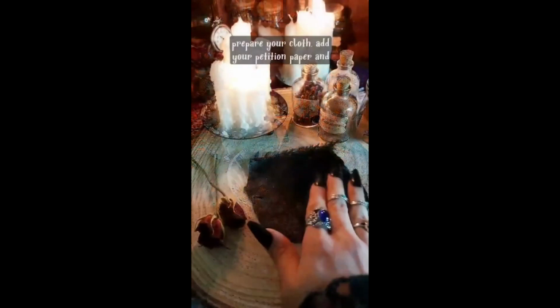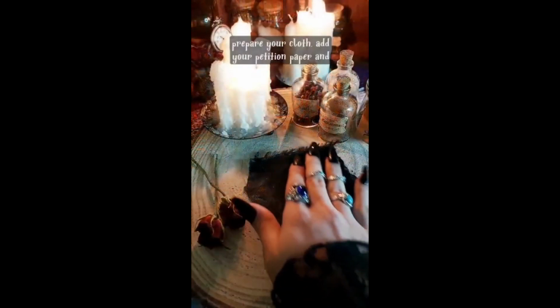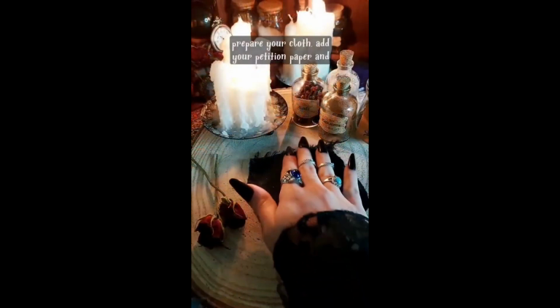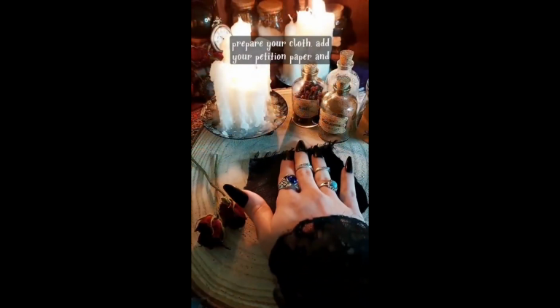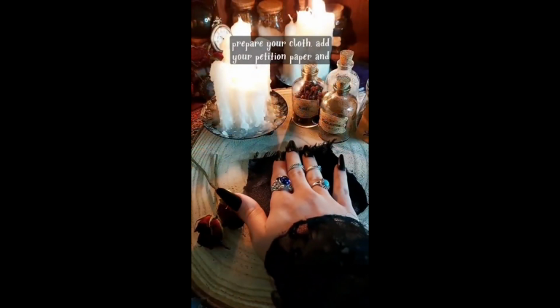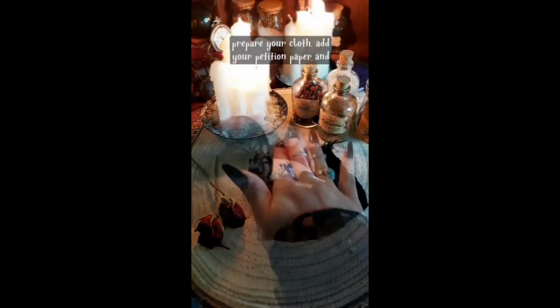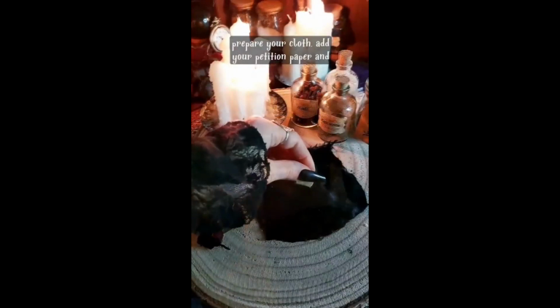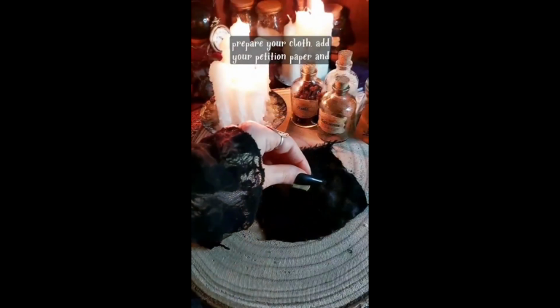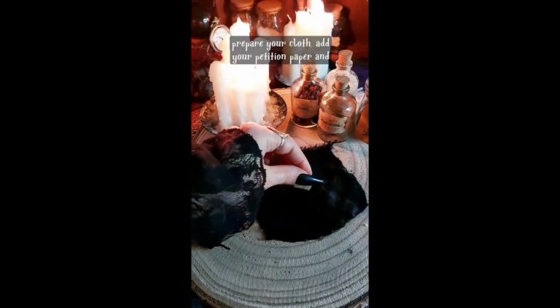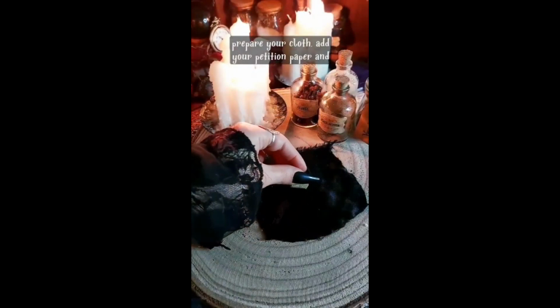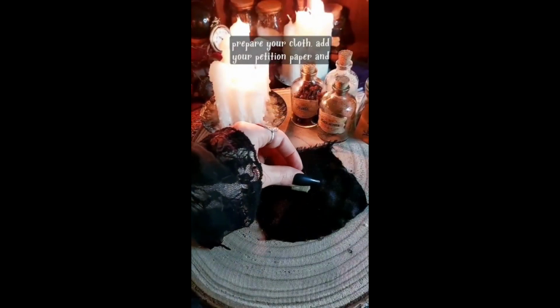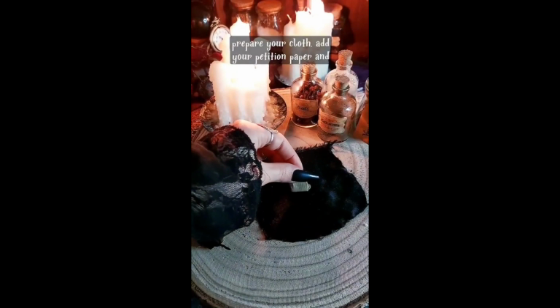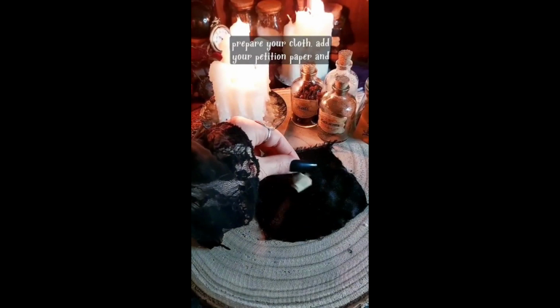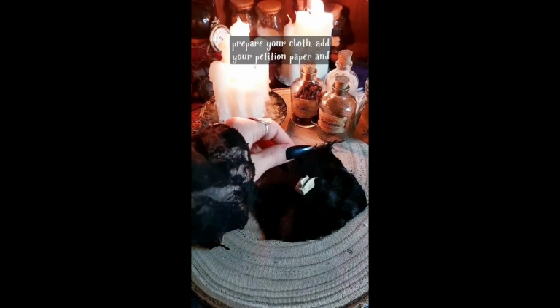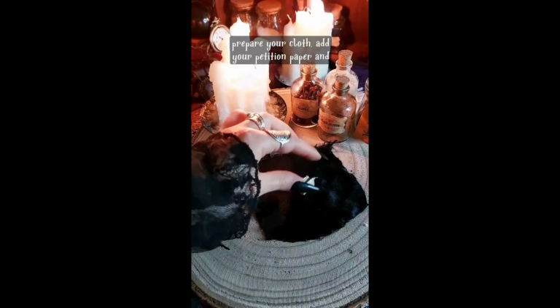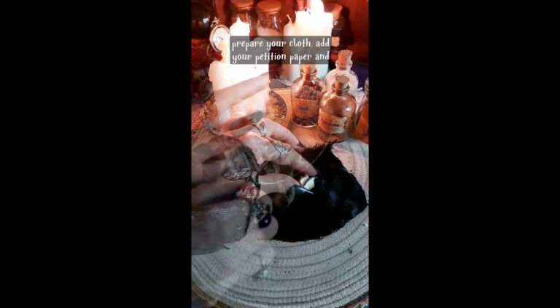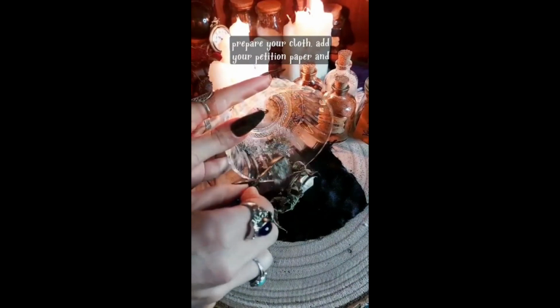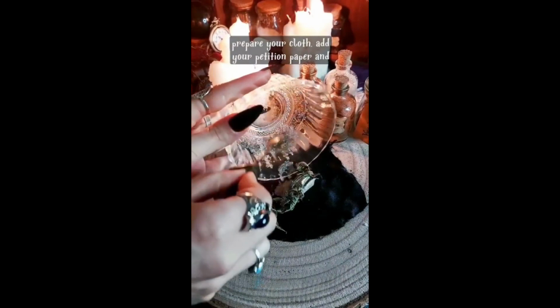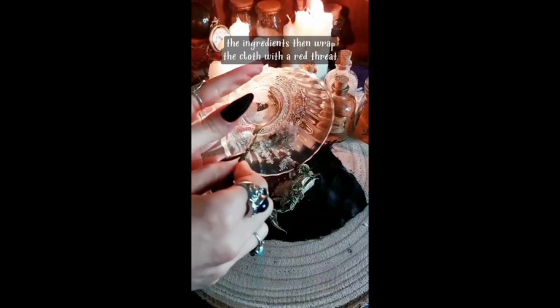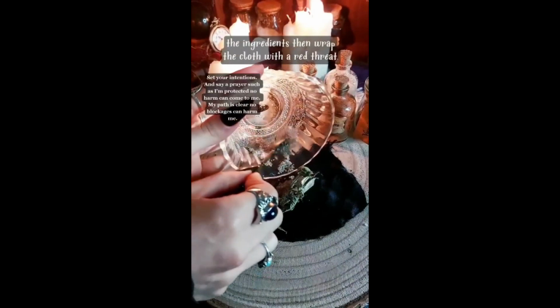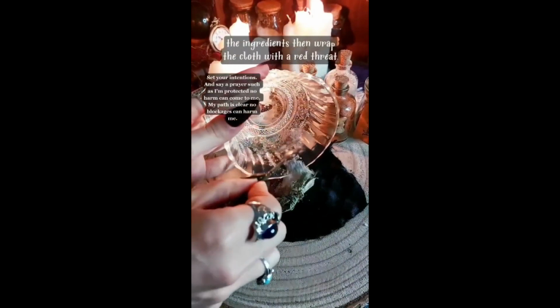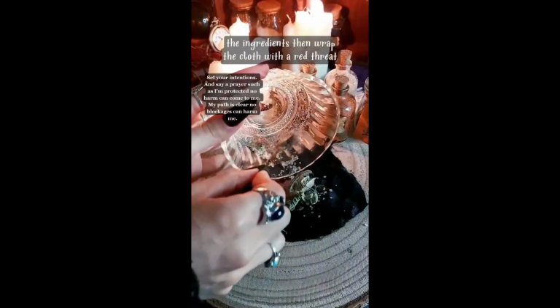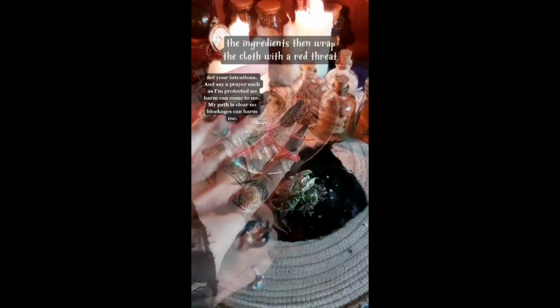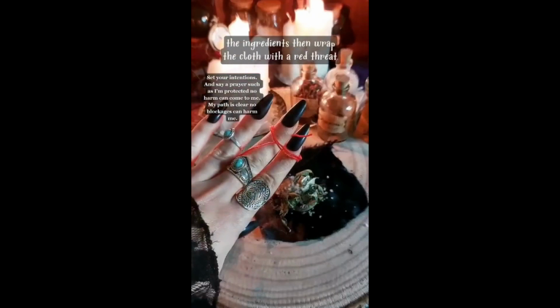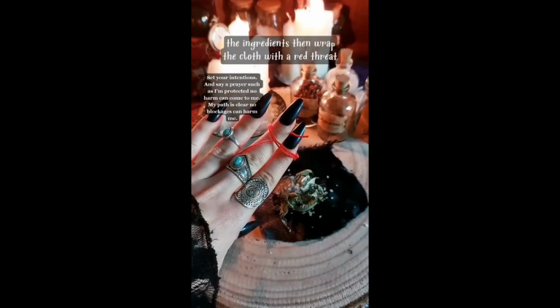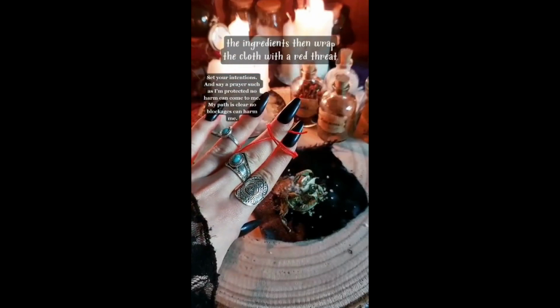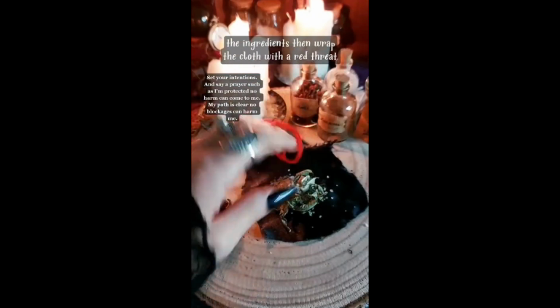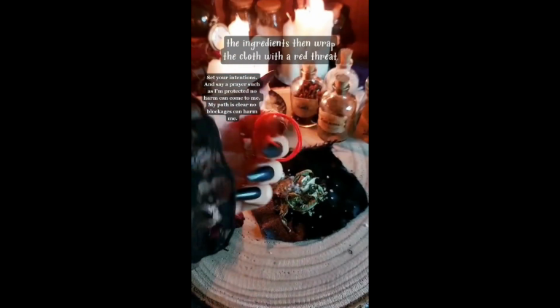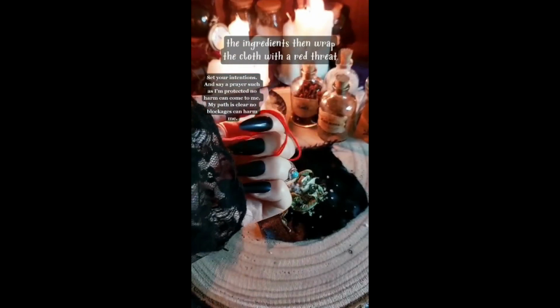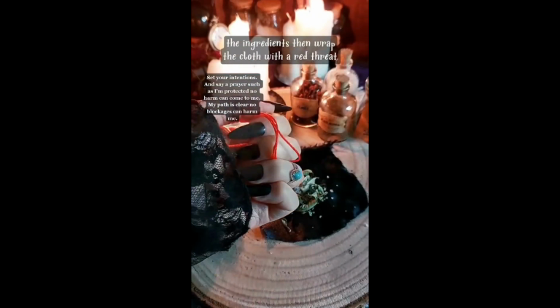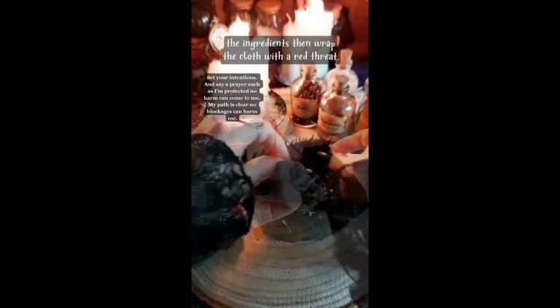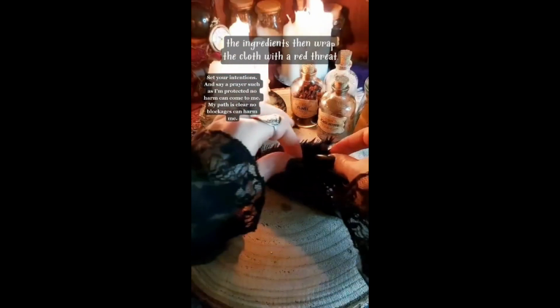Prepare your cloth. Add your petition paper and the ingredients, then wrap the cloth with a red thread.